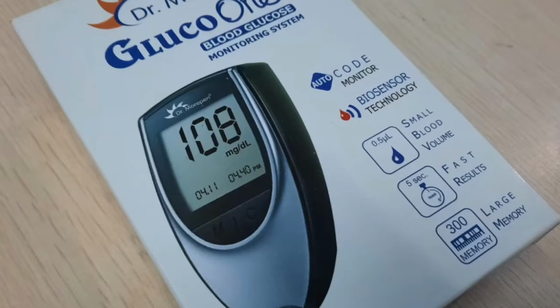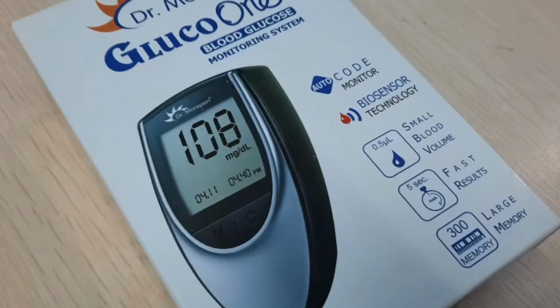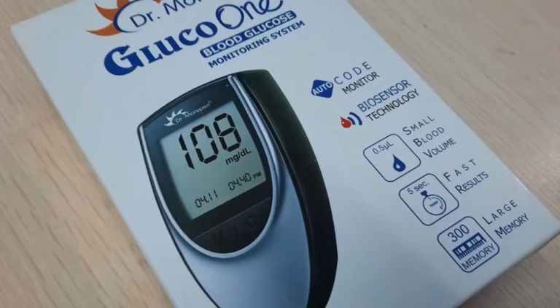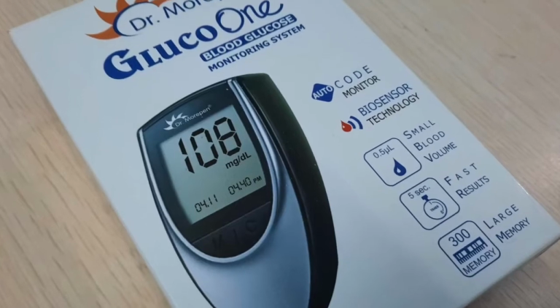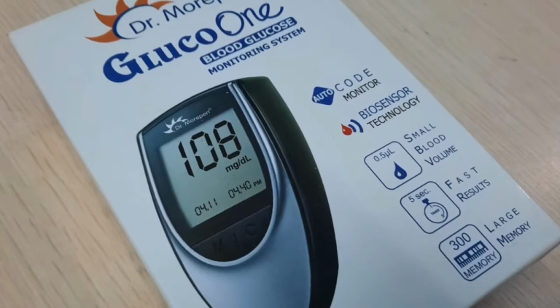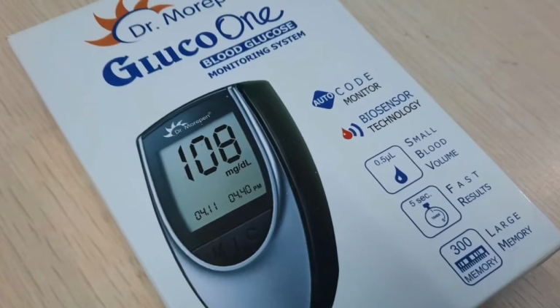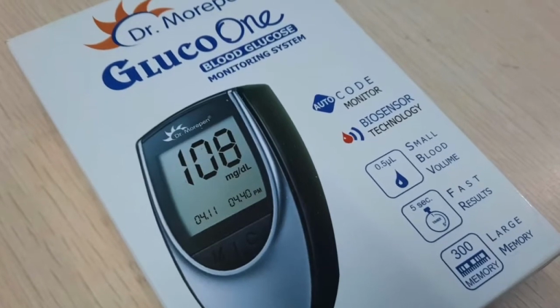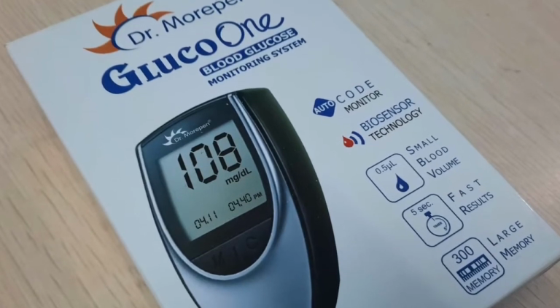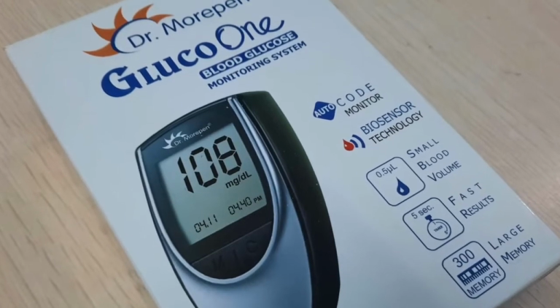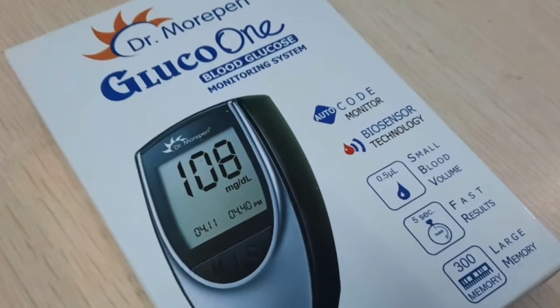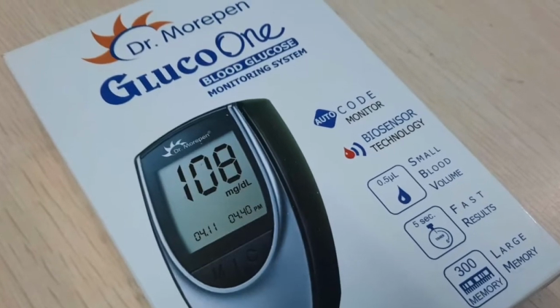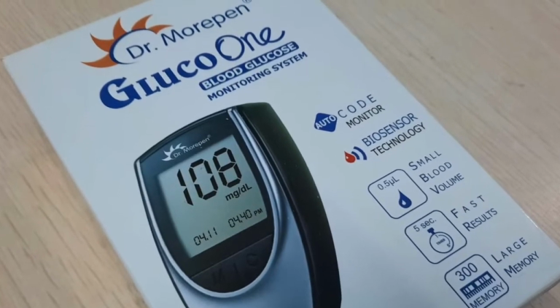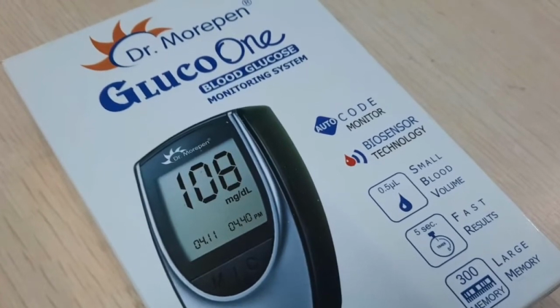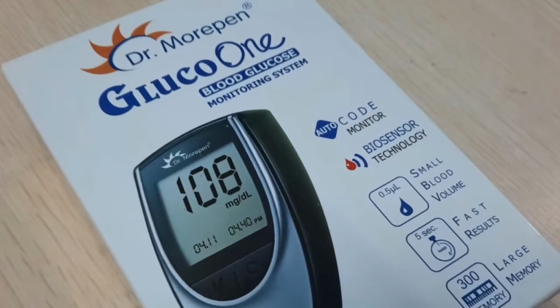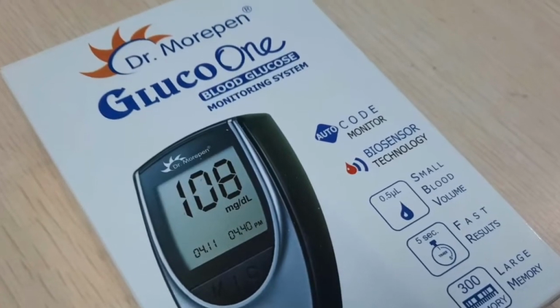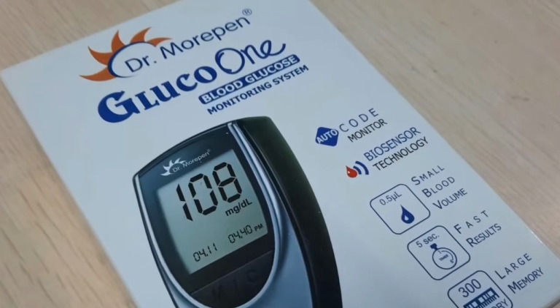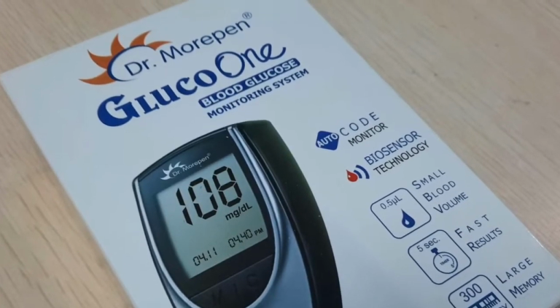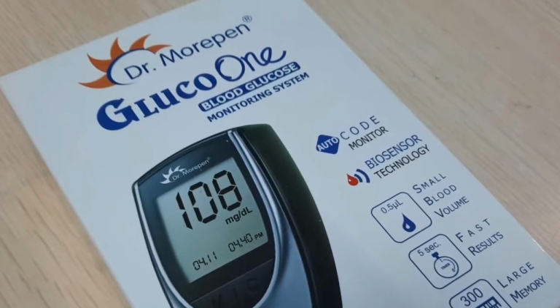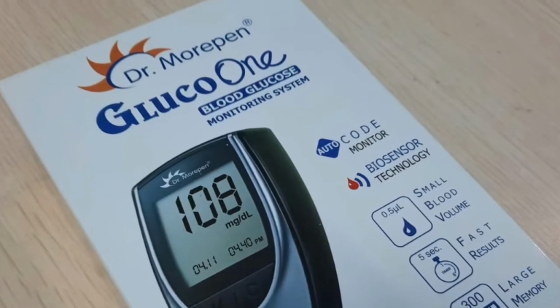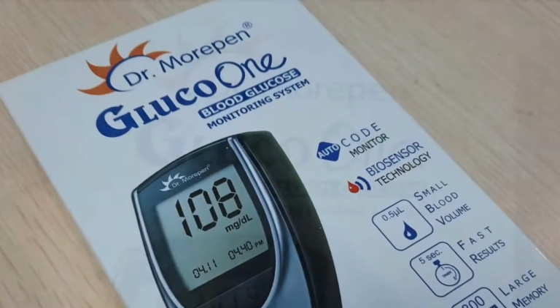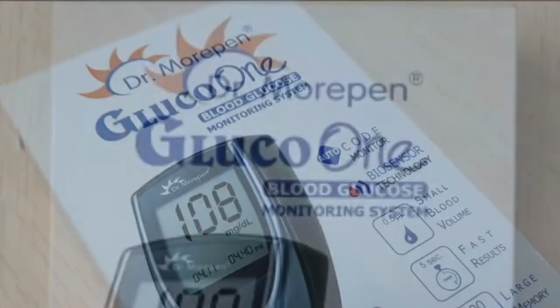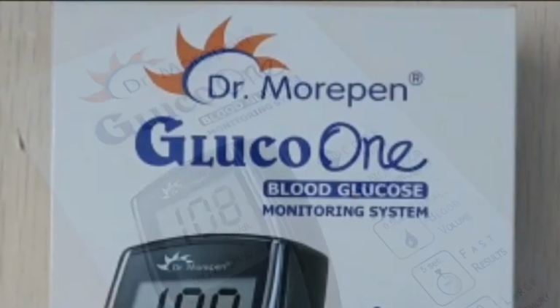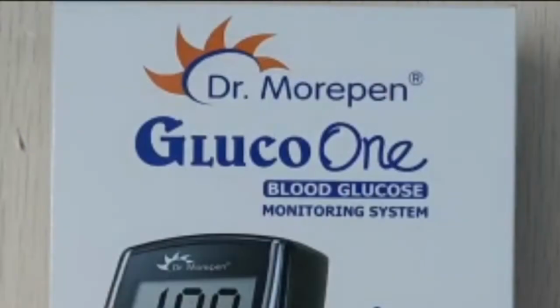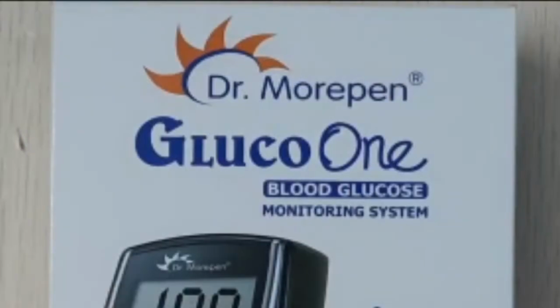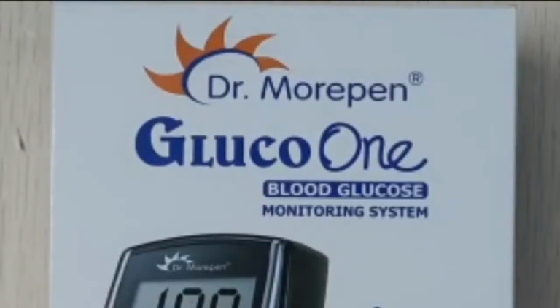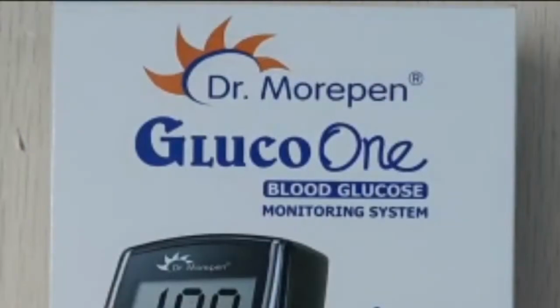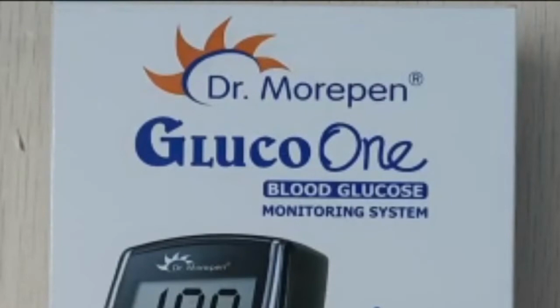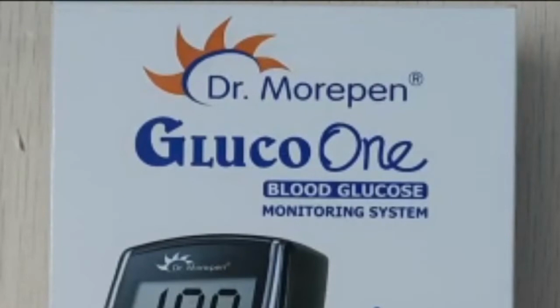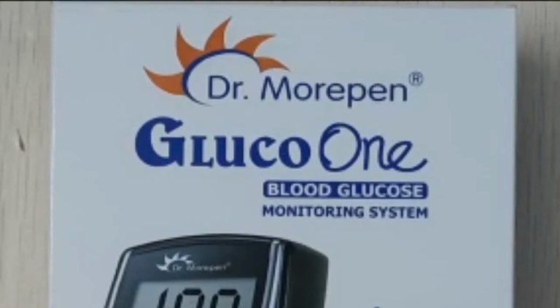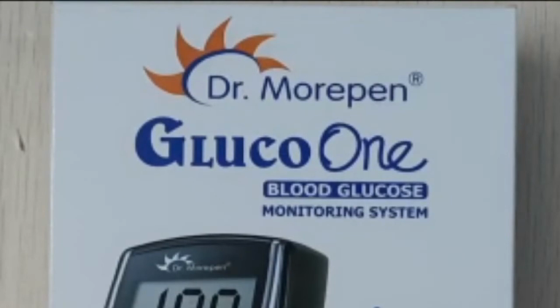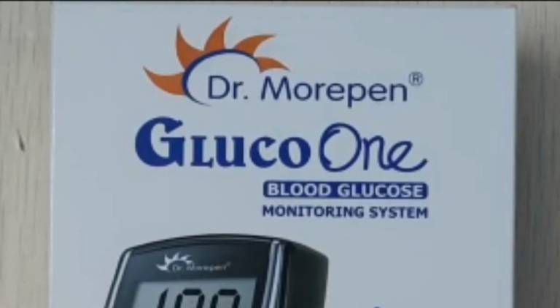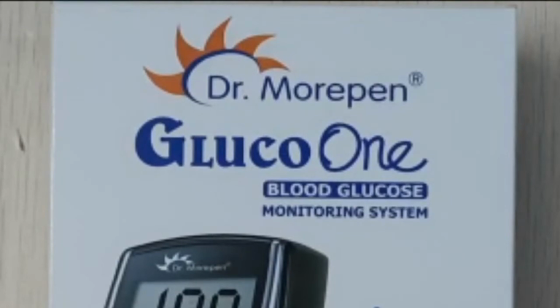Dear friends, let's see the unboxing of the Glucometer from Dr. Morpen. The model is Gluco1BG03.